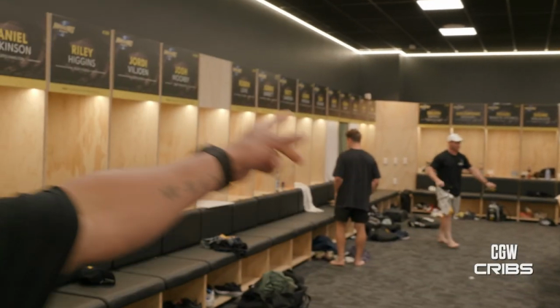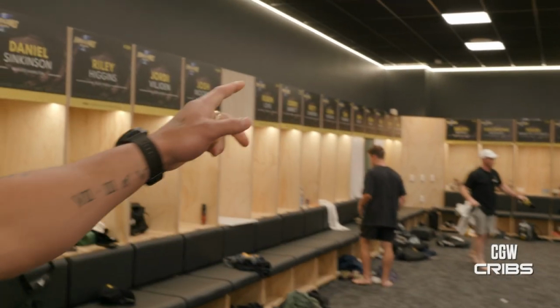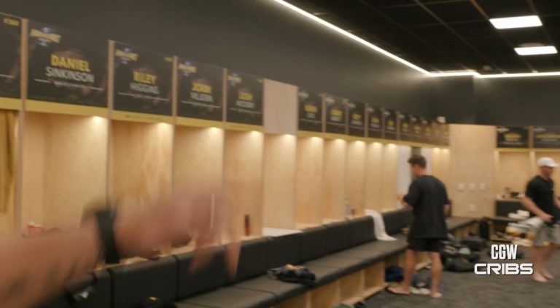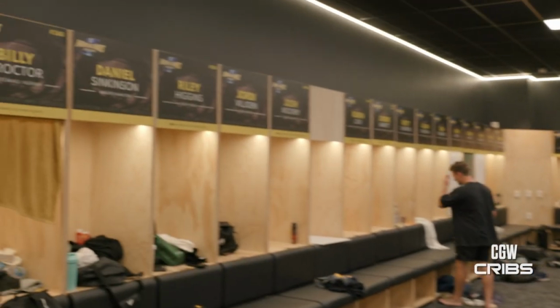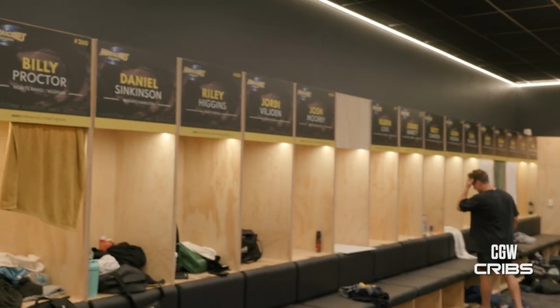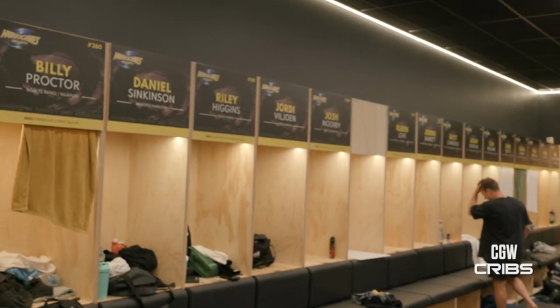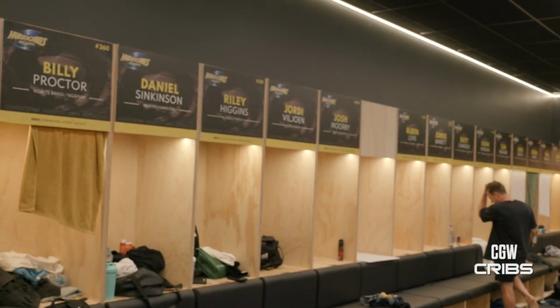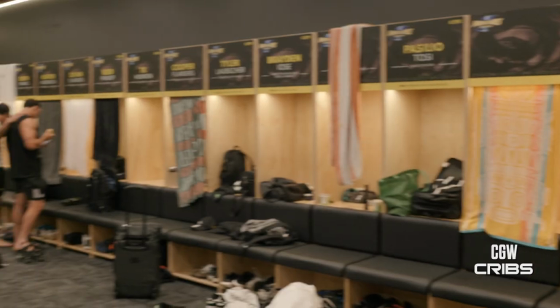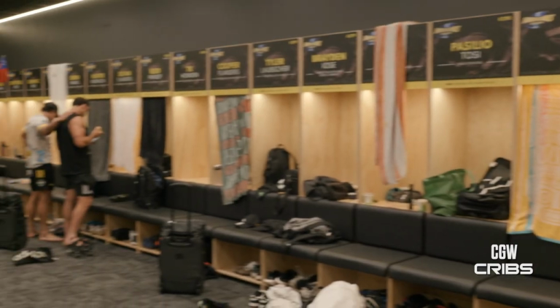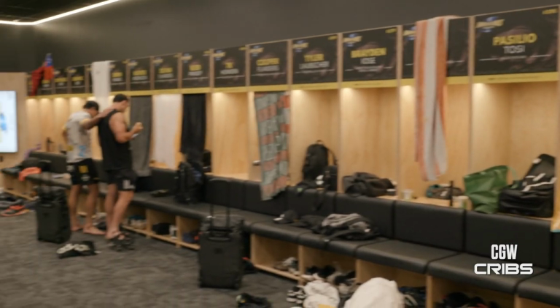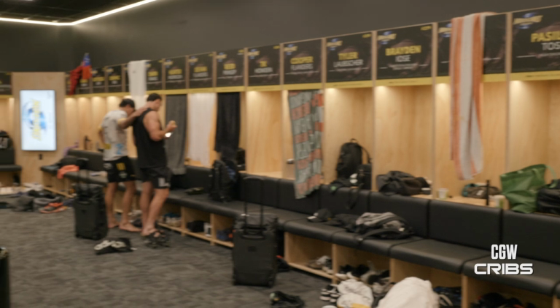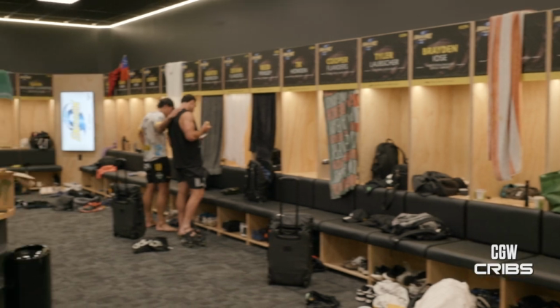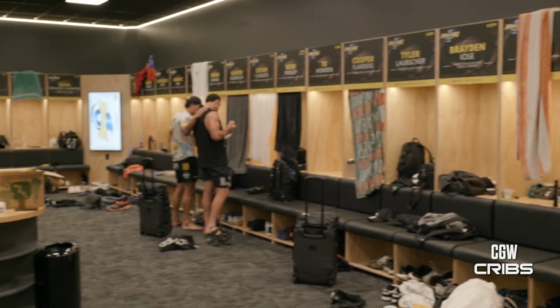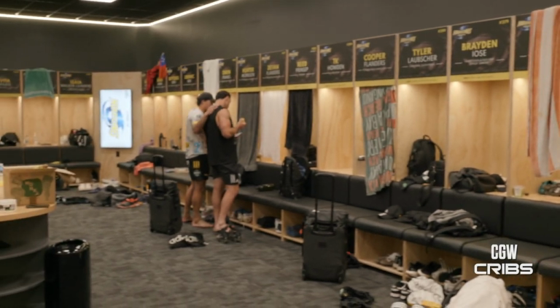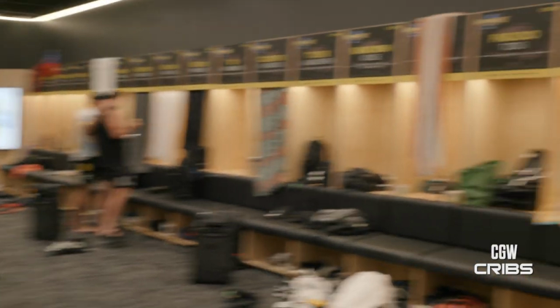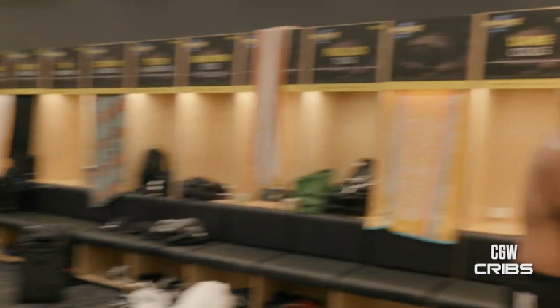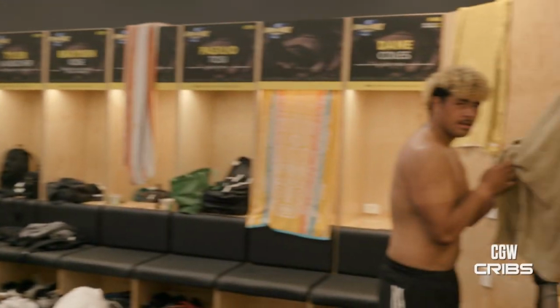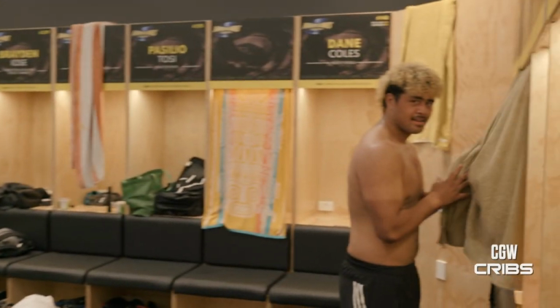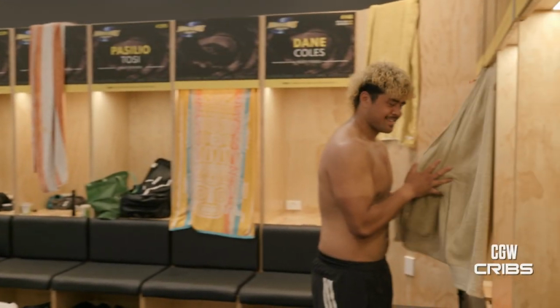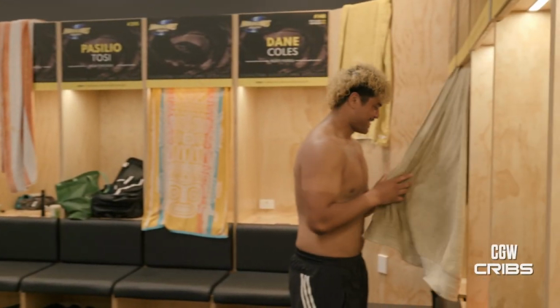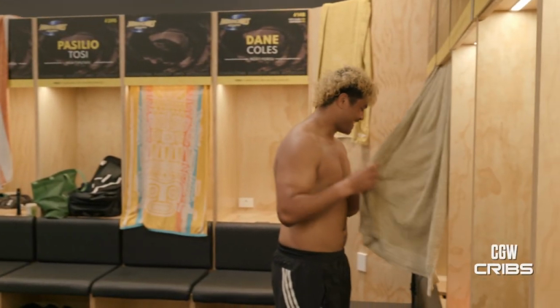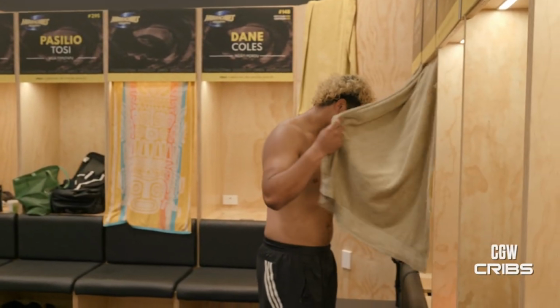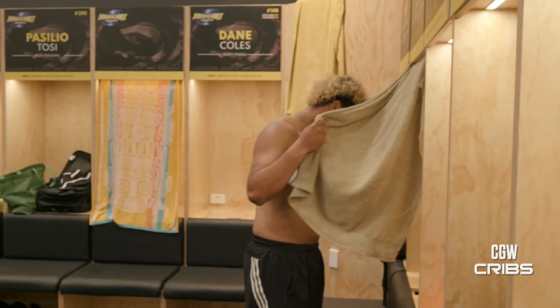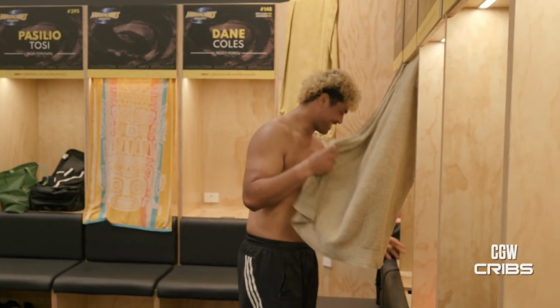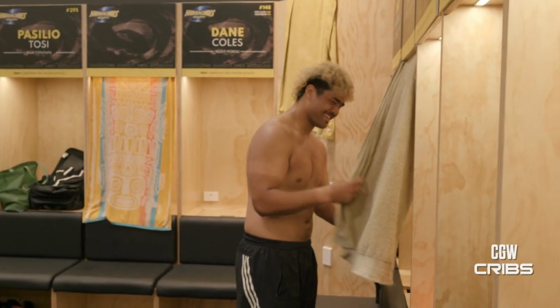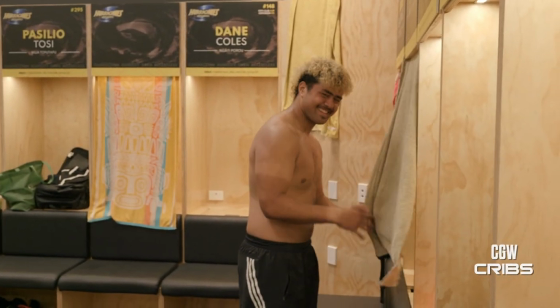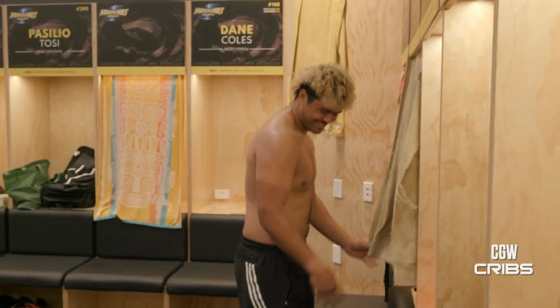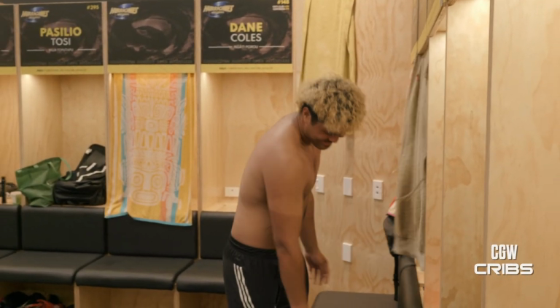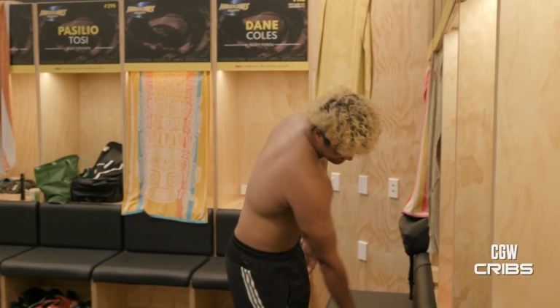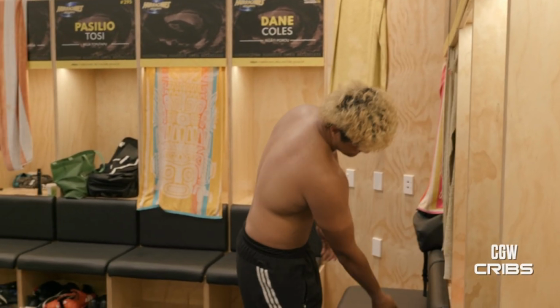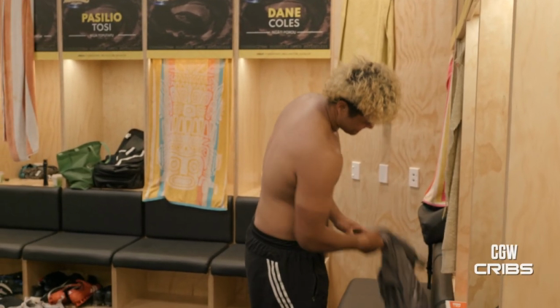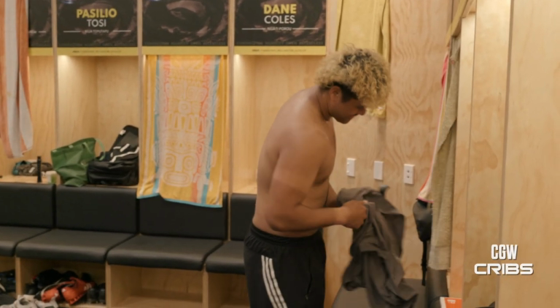It's our change rooms. Young Bull Sialilawake to your right in his natural habitat — moisturising and the such.